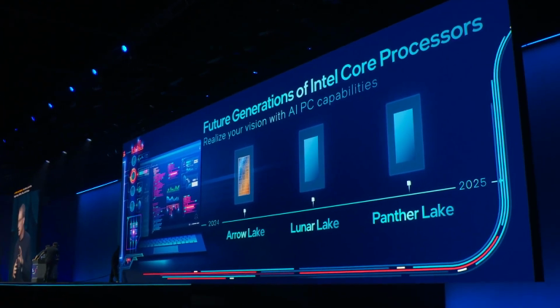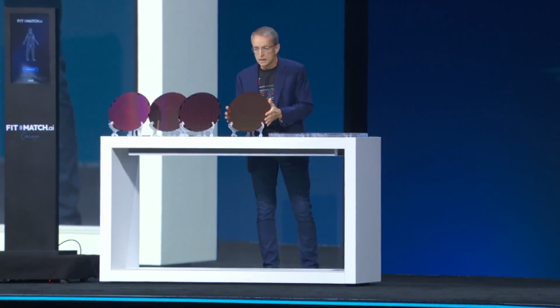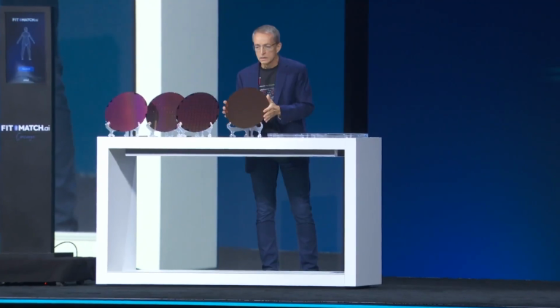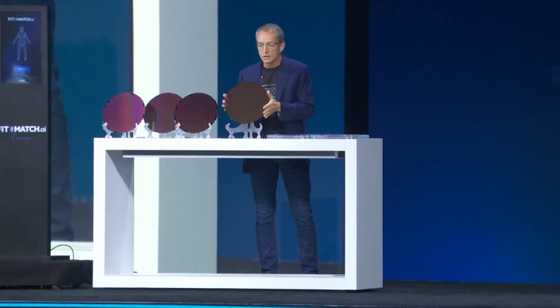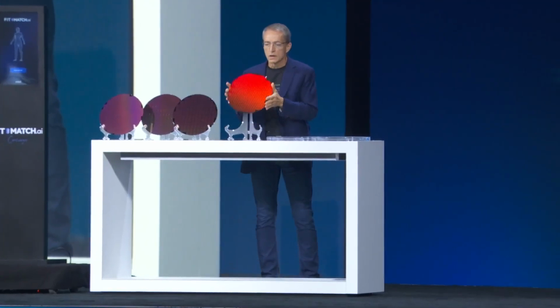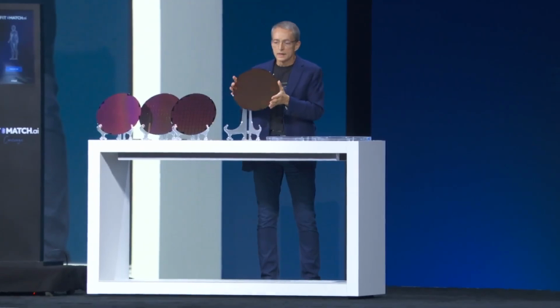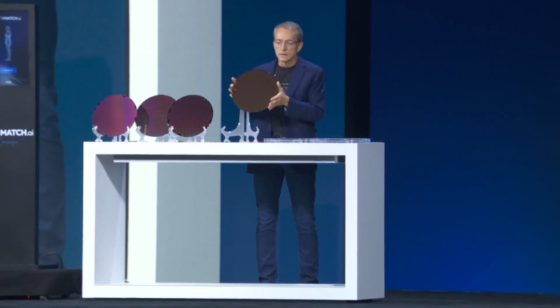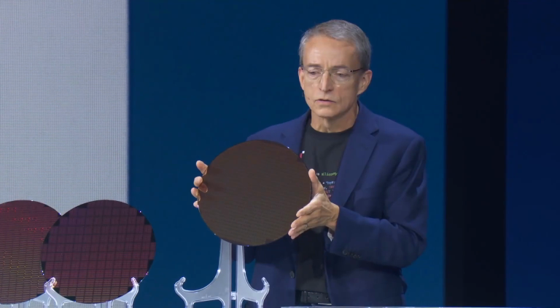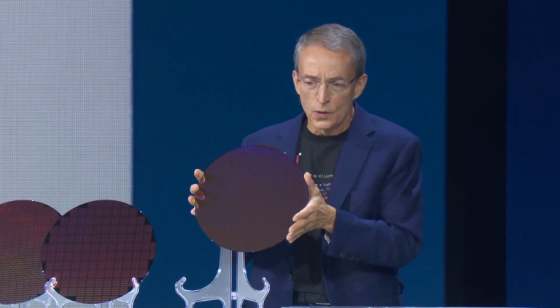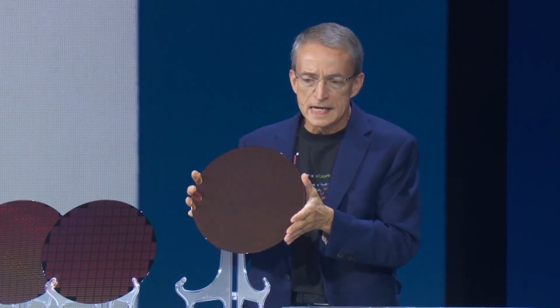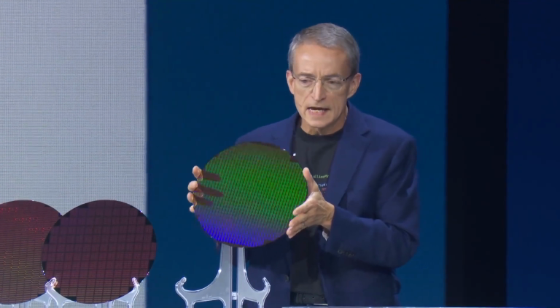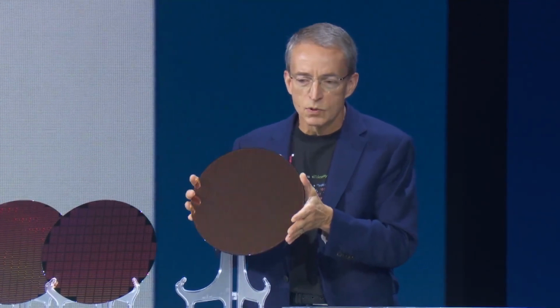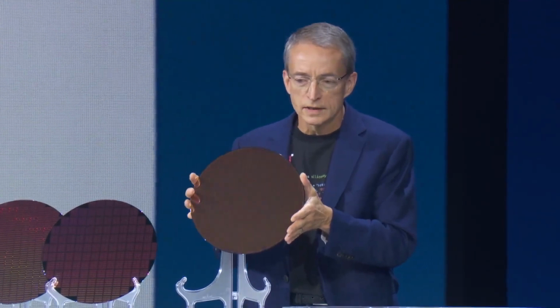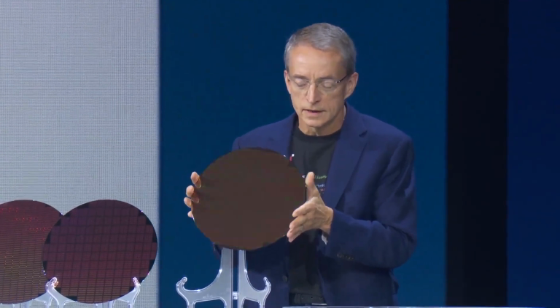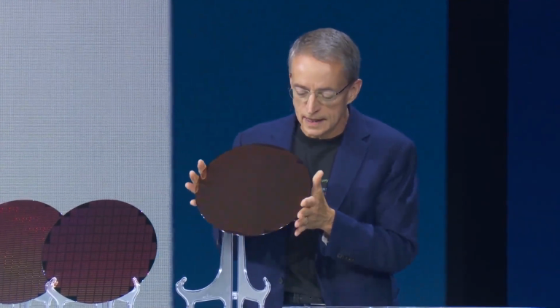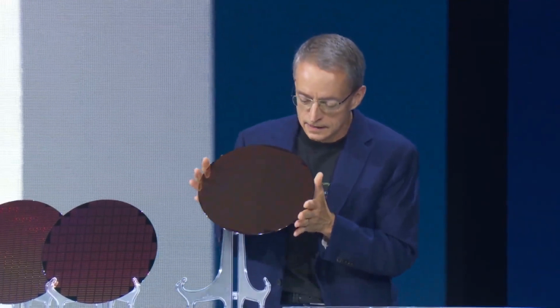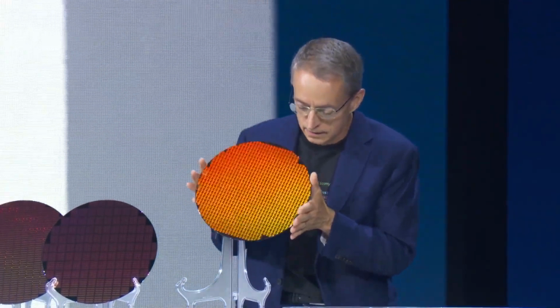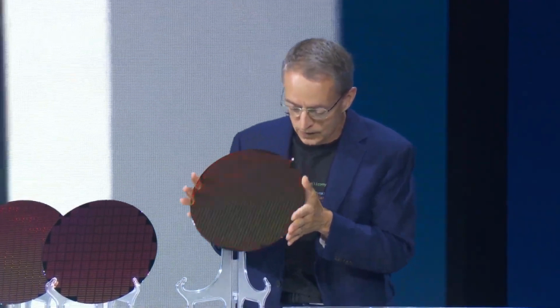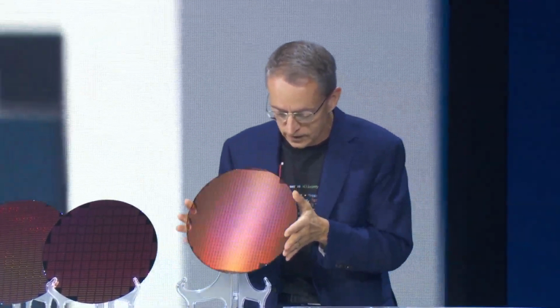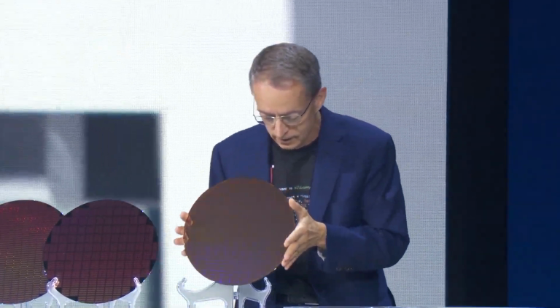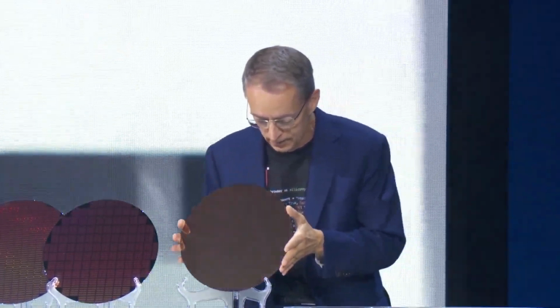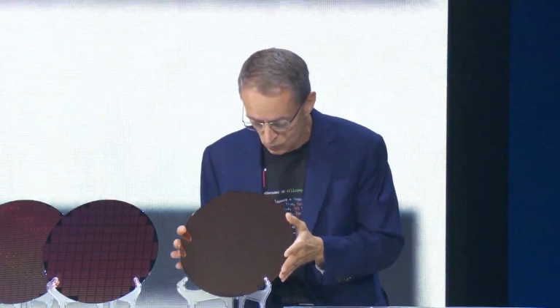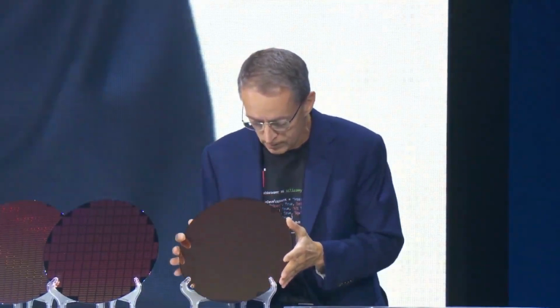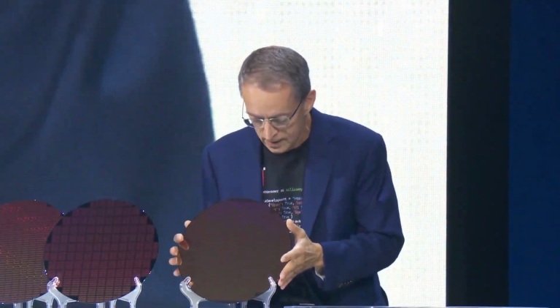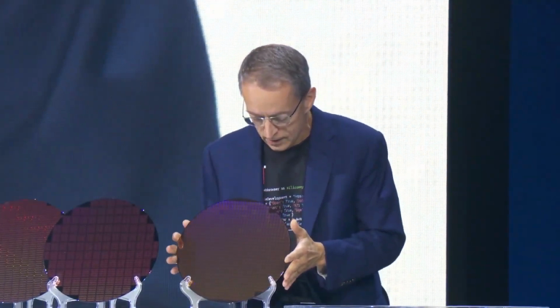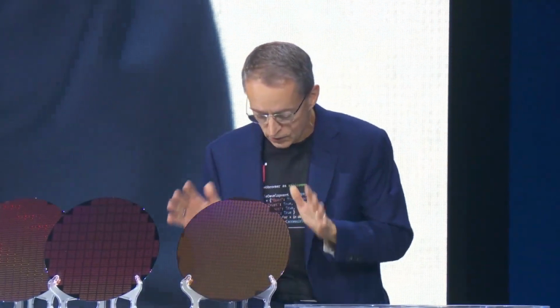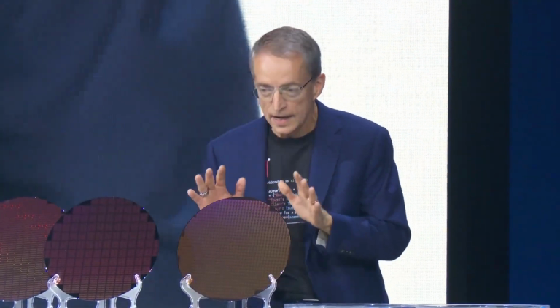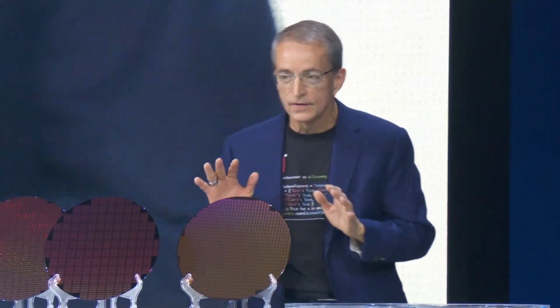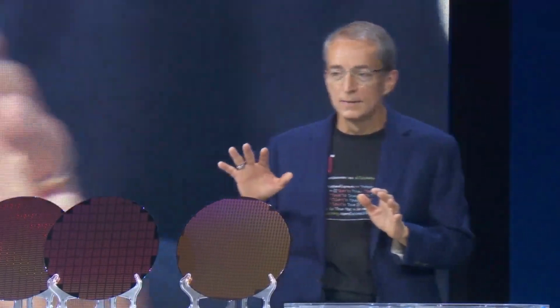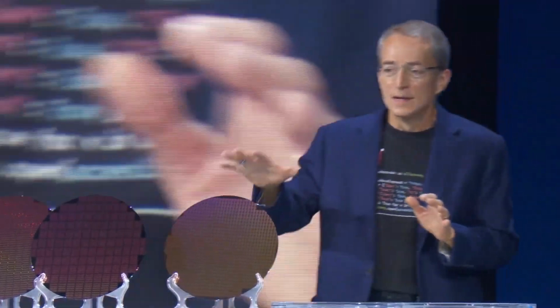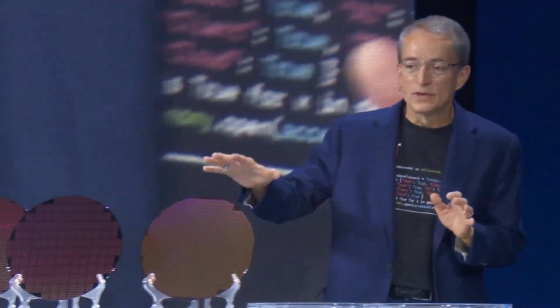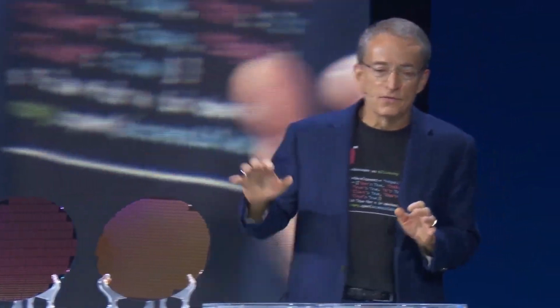Will Intel be able to regain a competitive edge over AMD, or will the Blue Giant keep falling further behind? Let's find out.